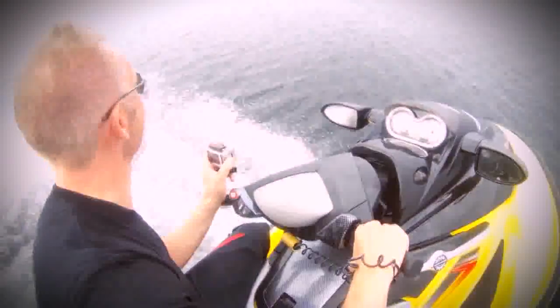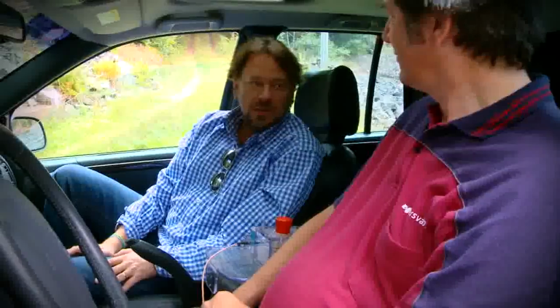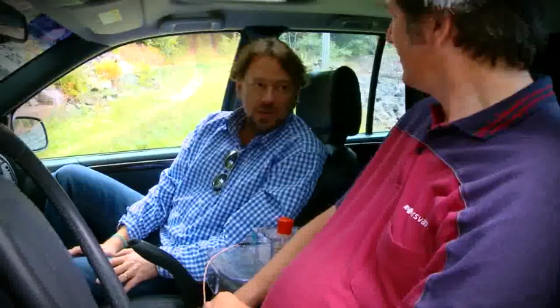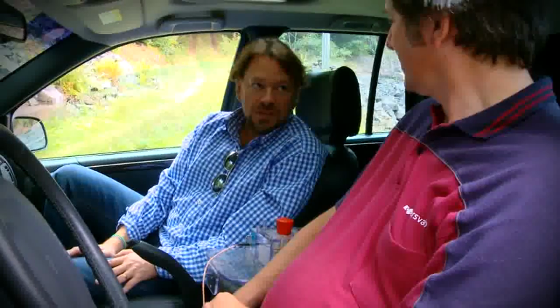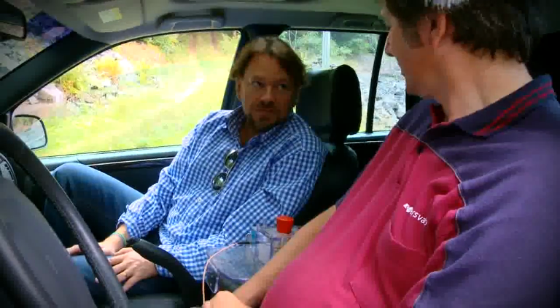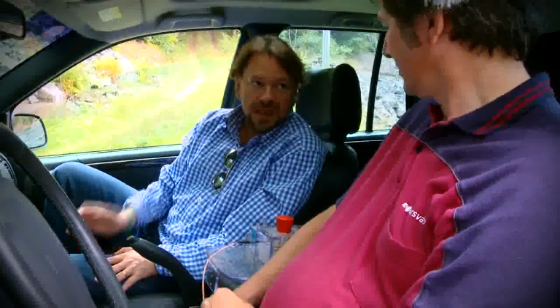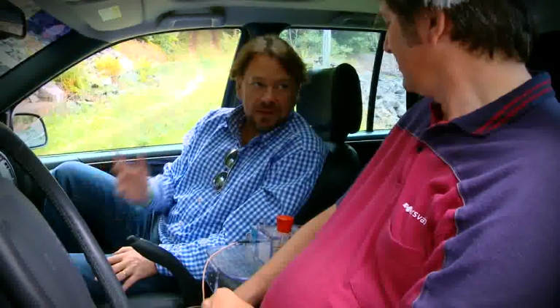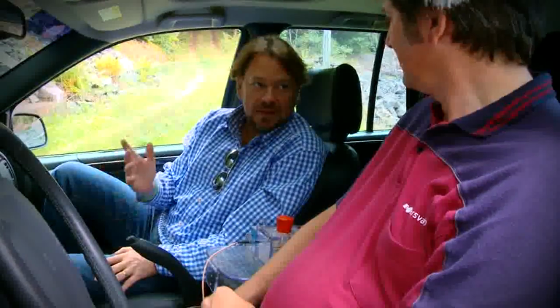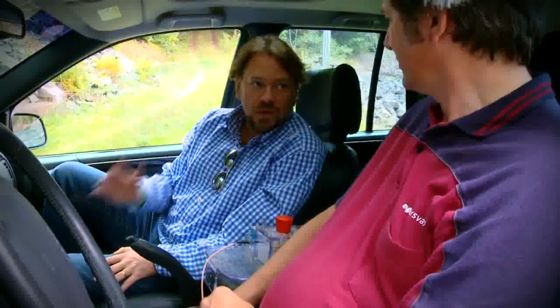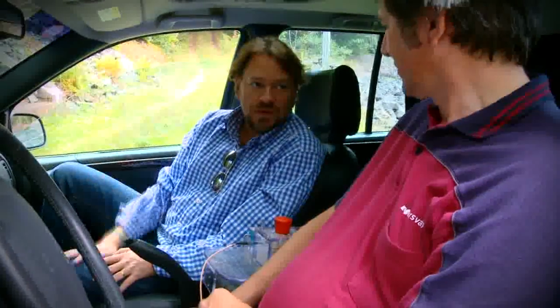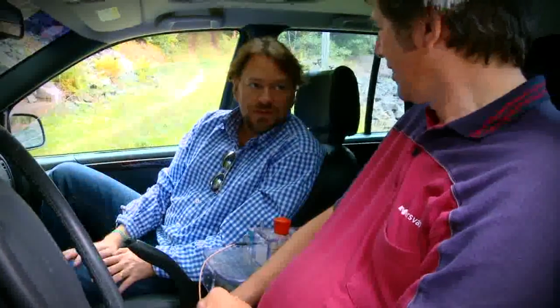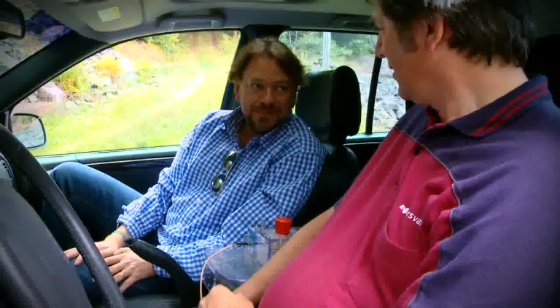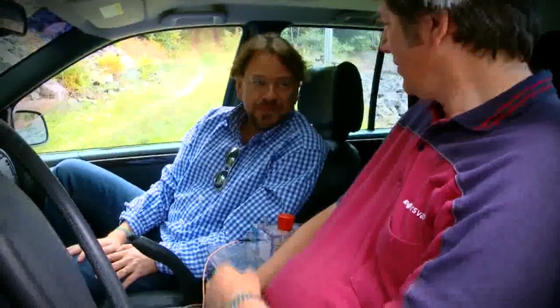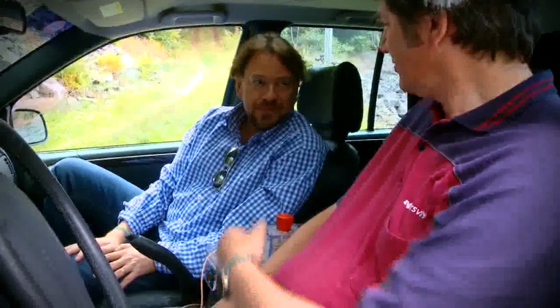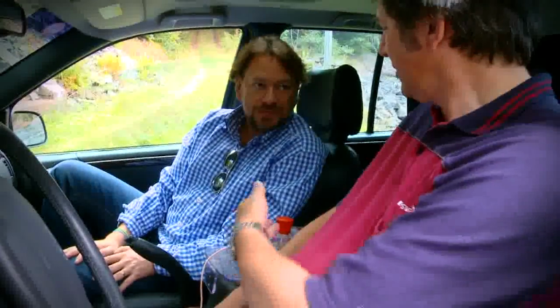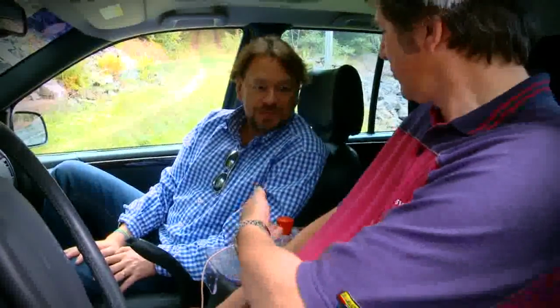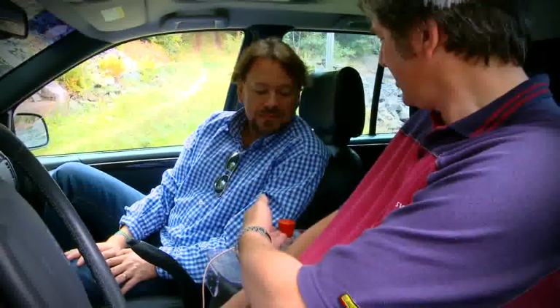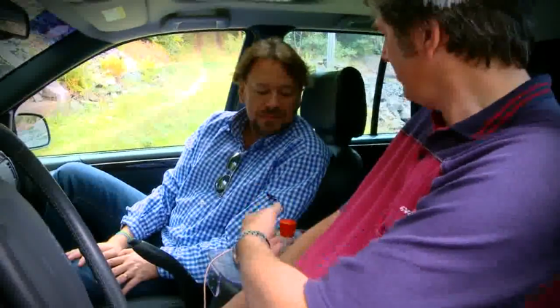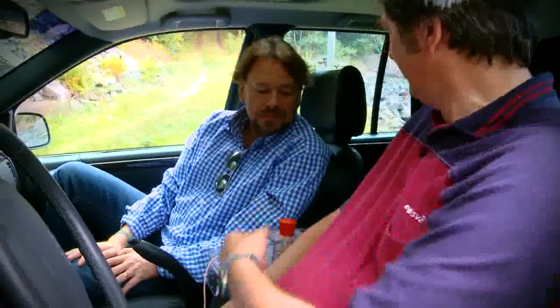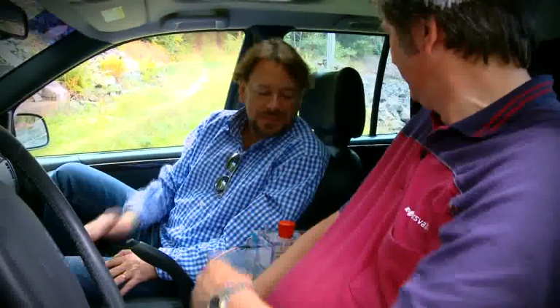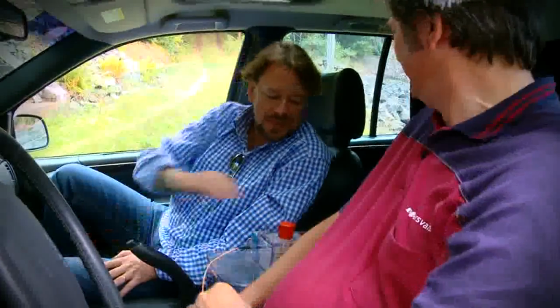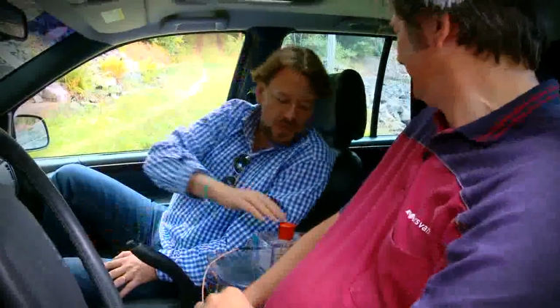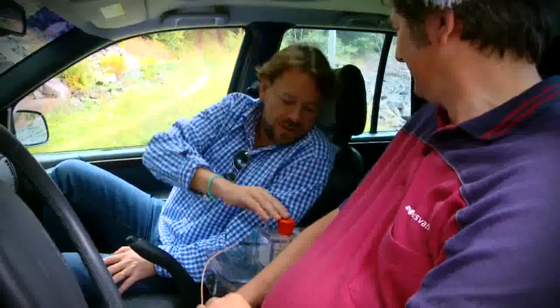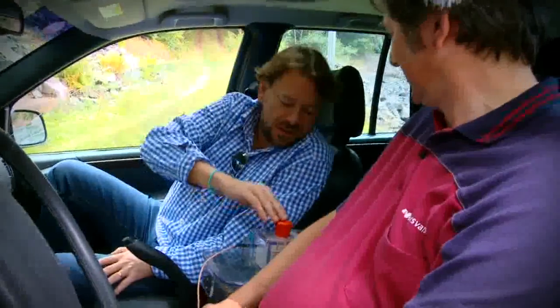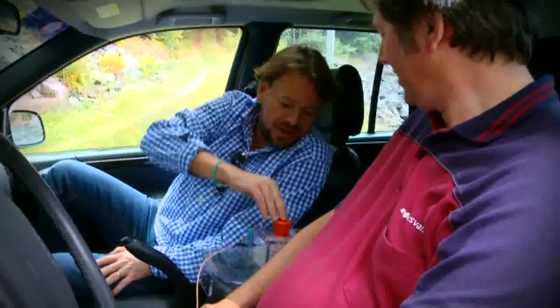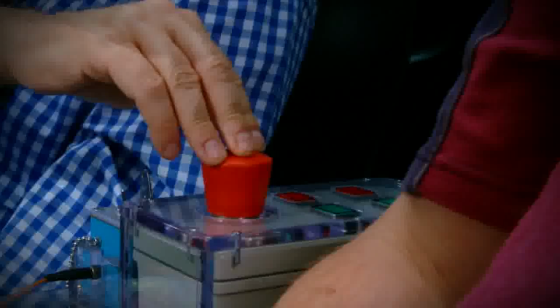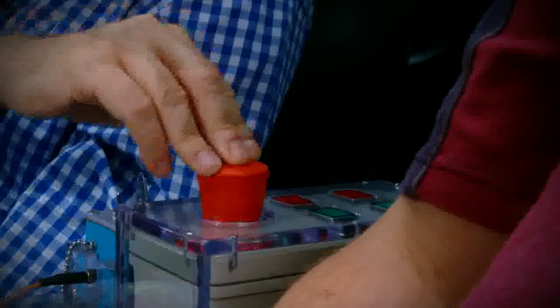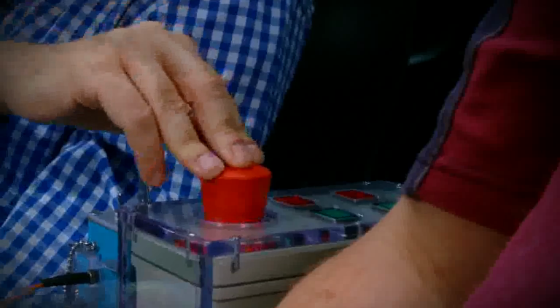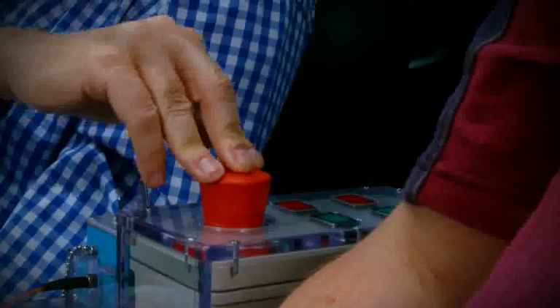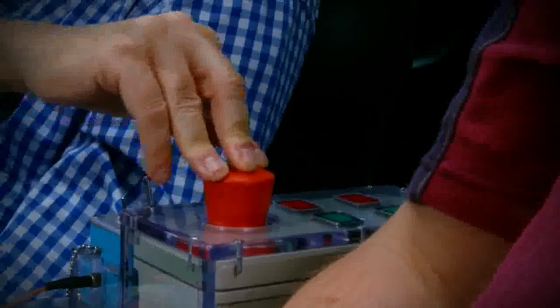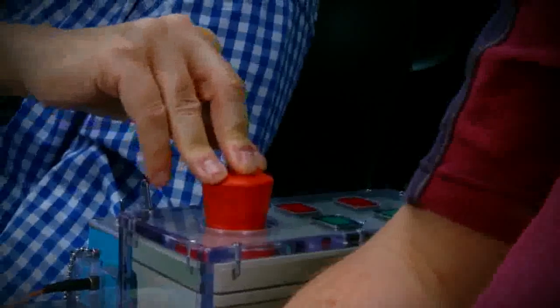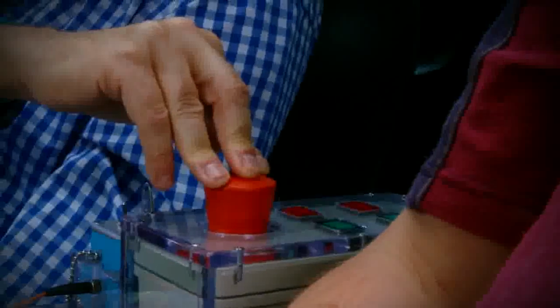So, Justin, how does this work then? Well, try and push that button — this one here. Okay, yeah, go ahead. There you go.